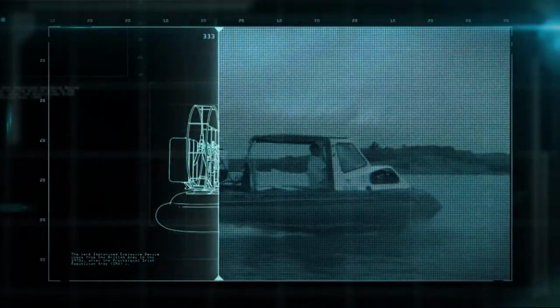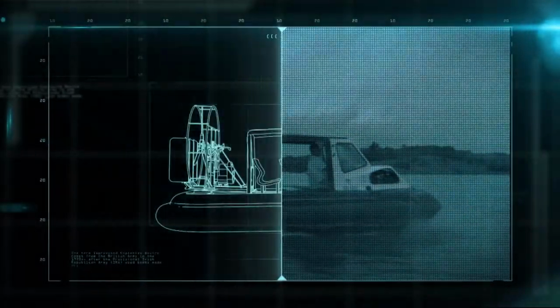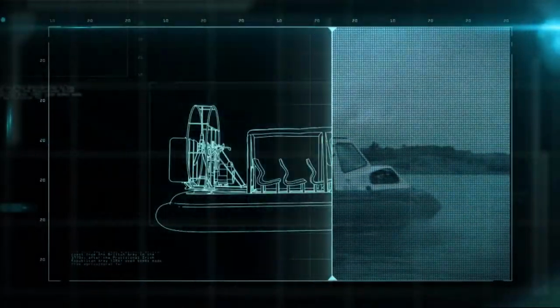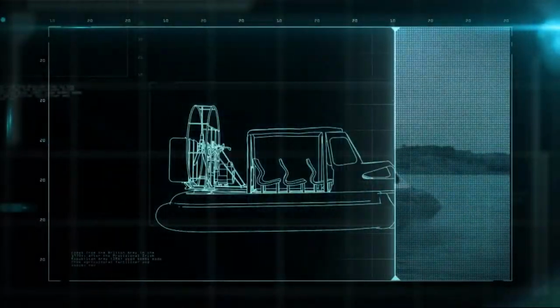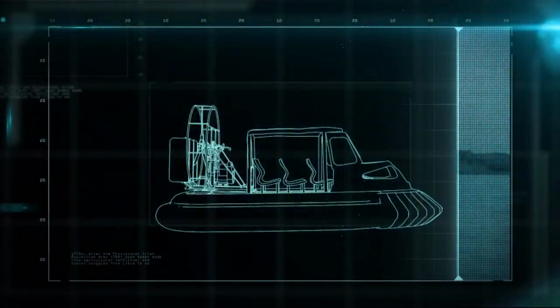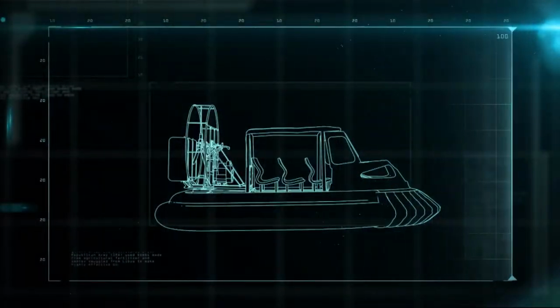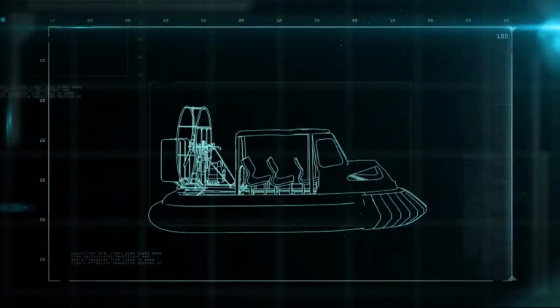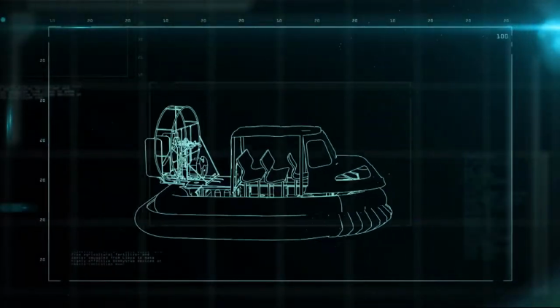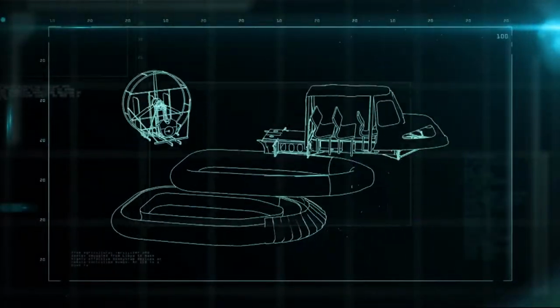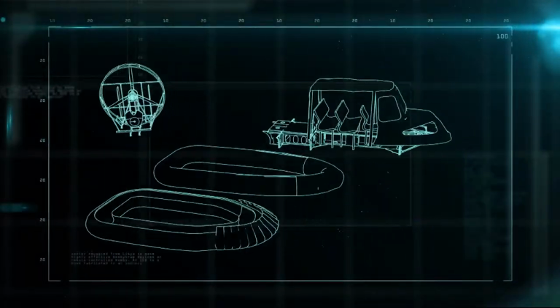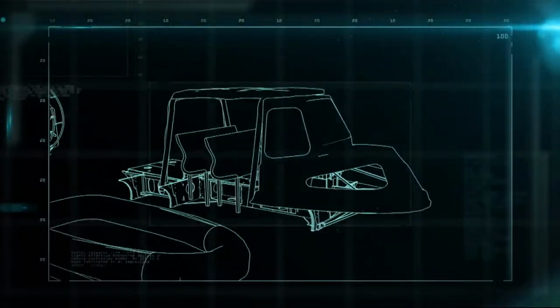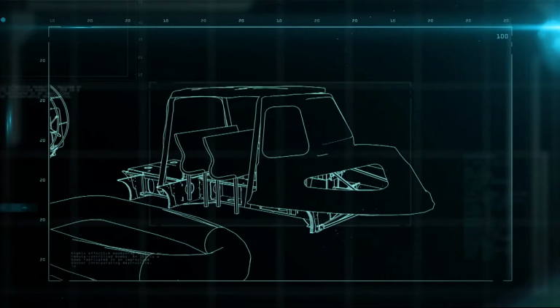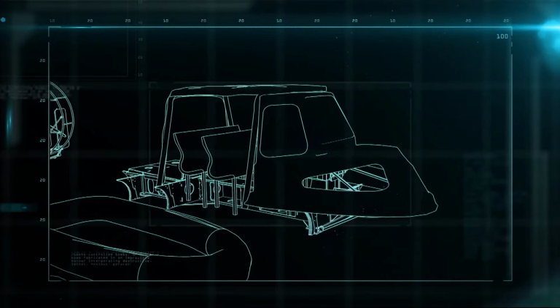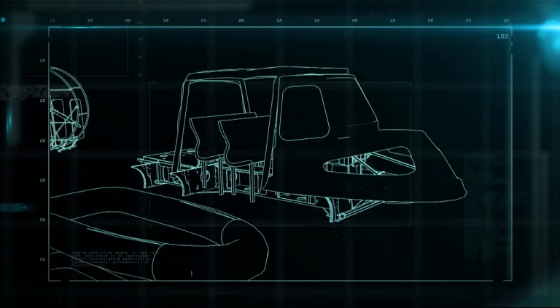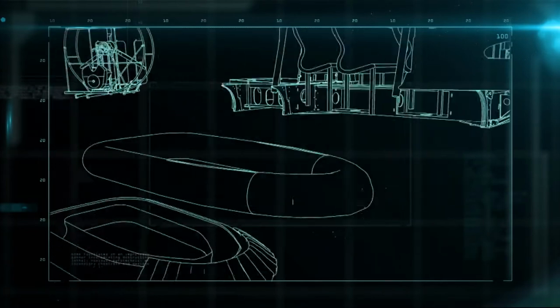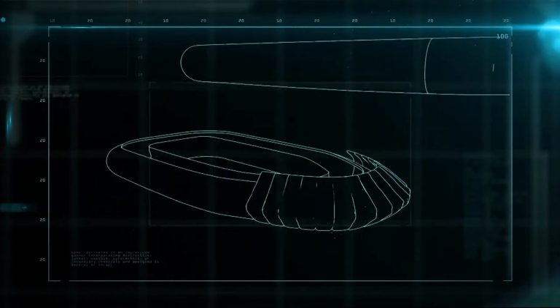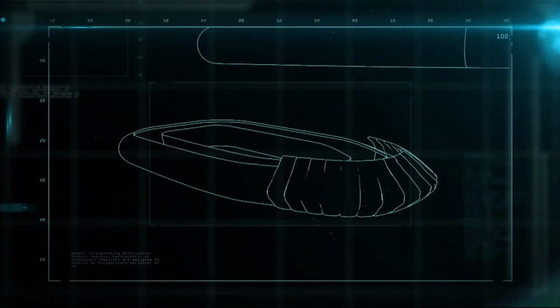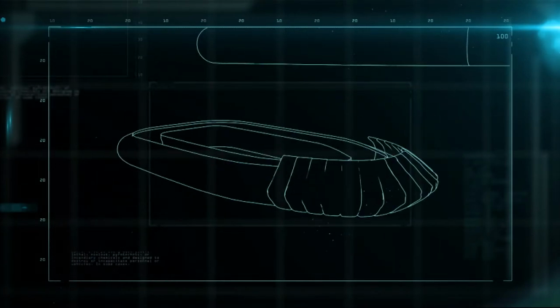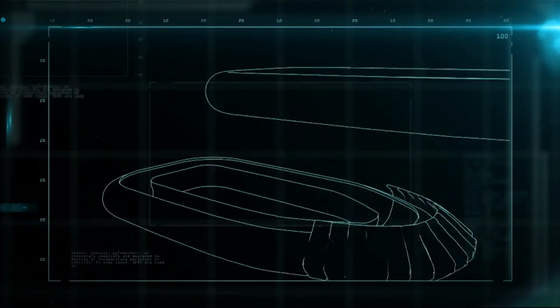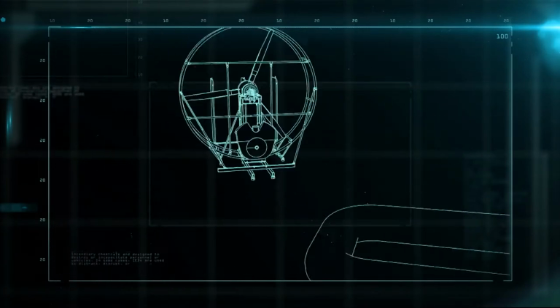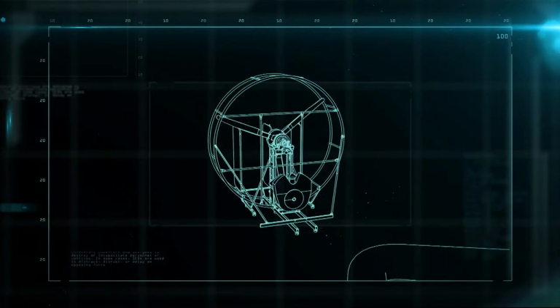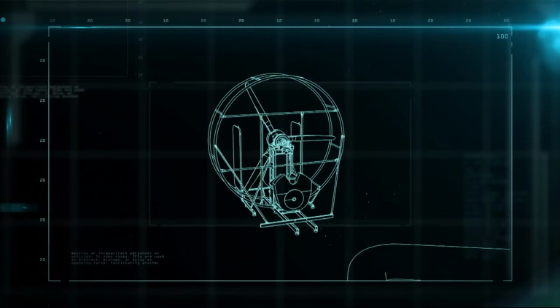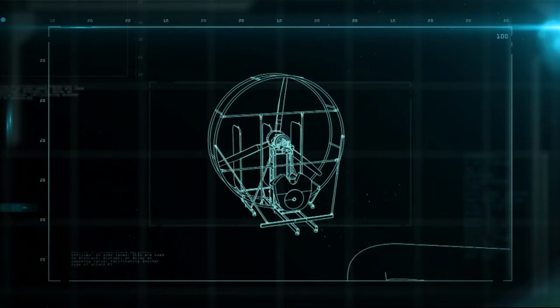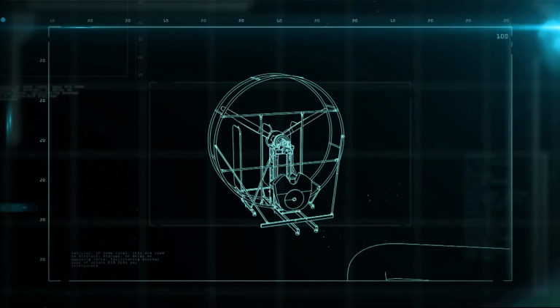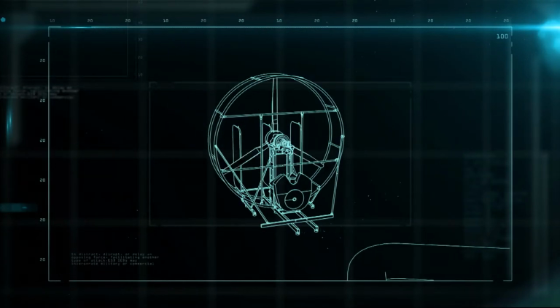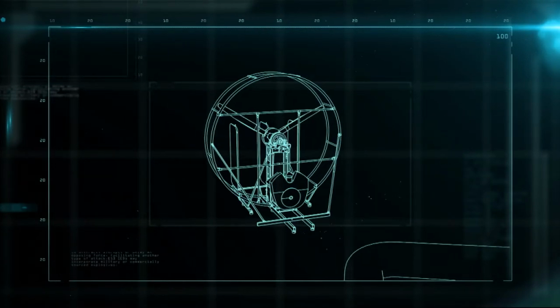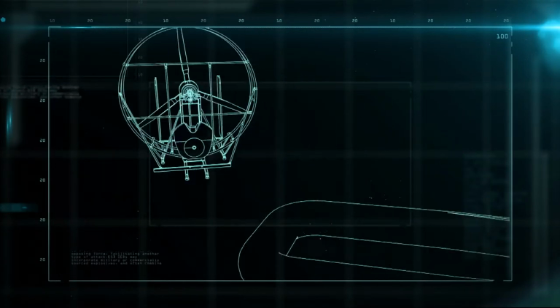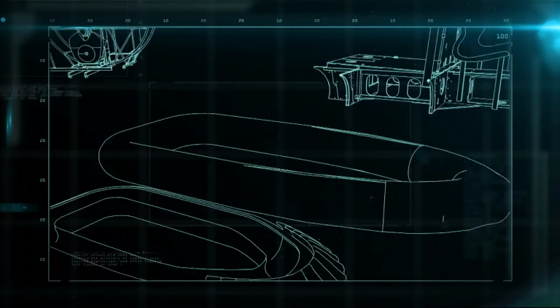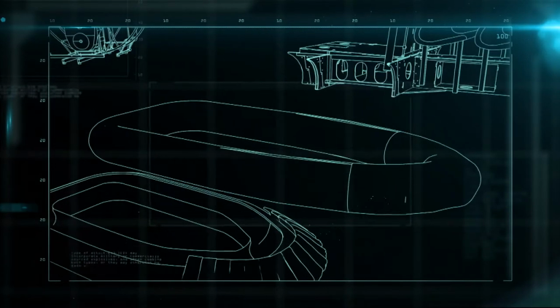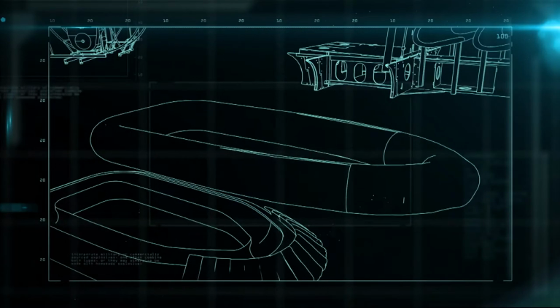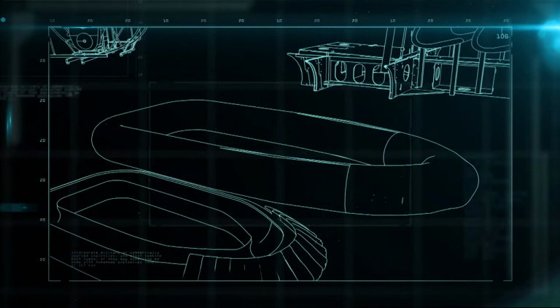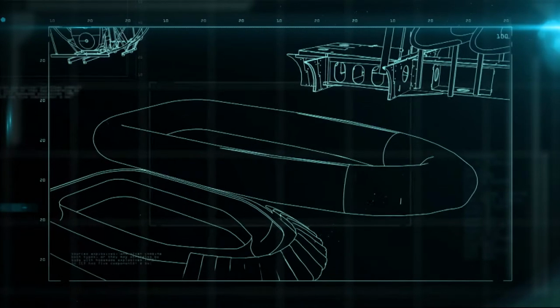The hovercraft is made of a cab, skirt, propeller system, and an inflatable hull.